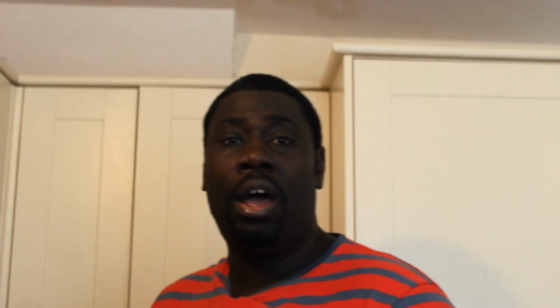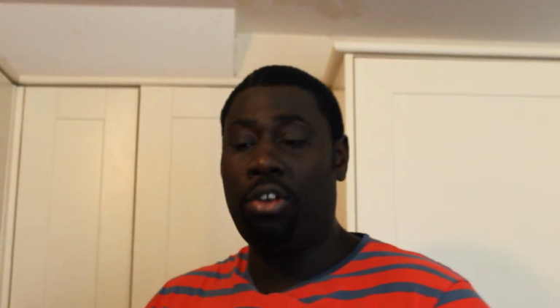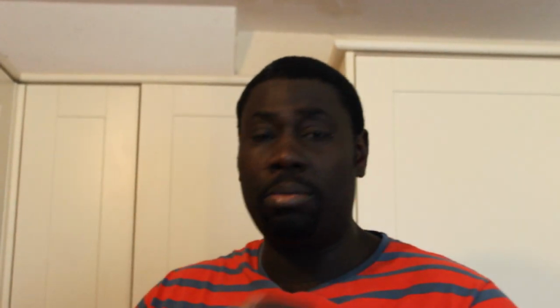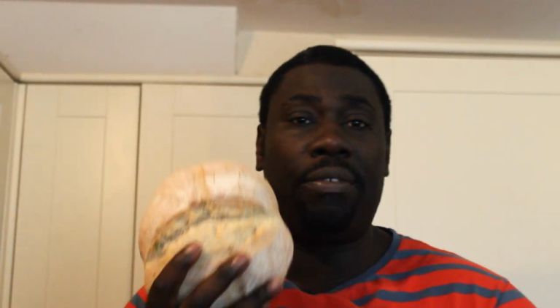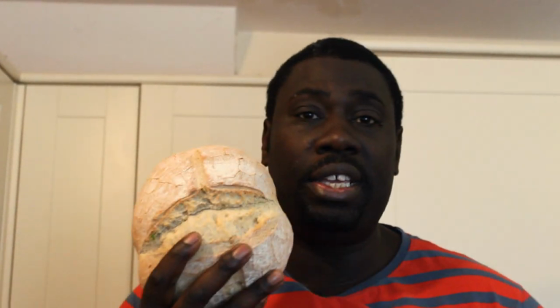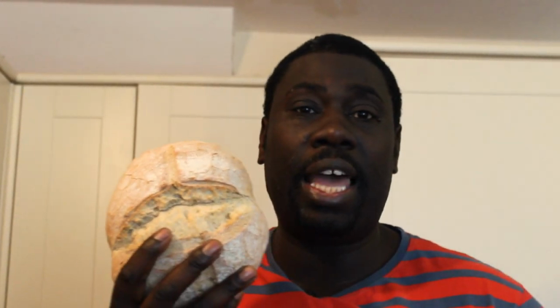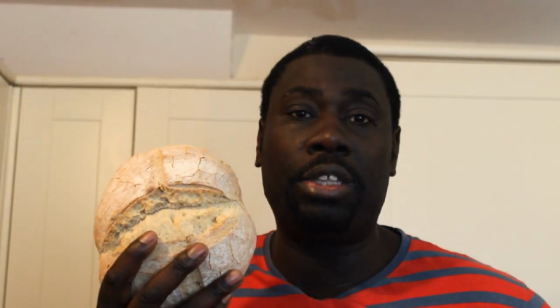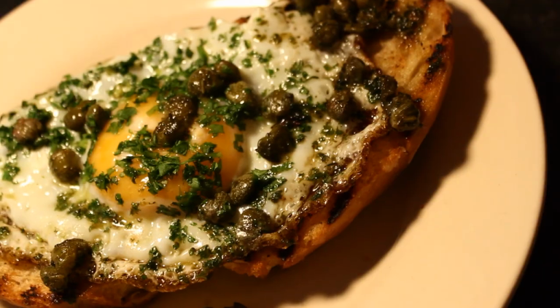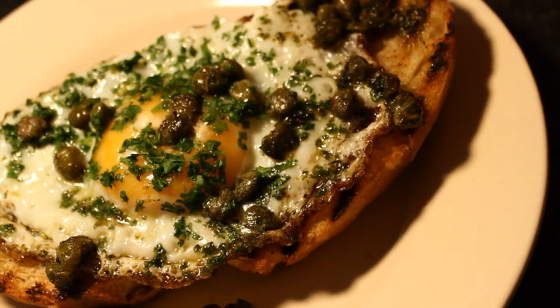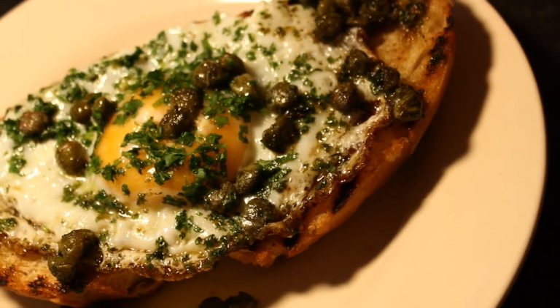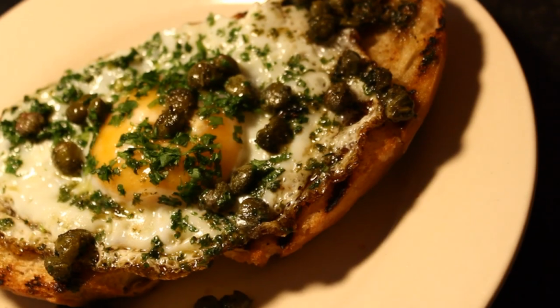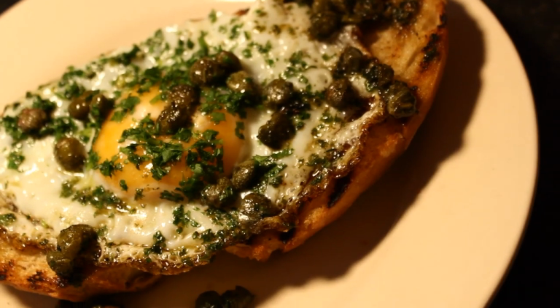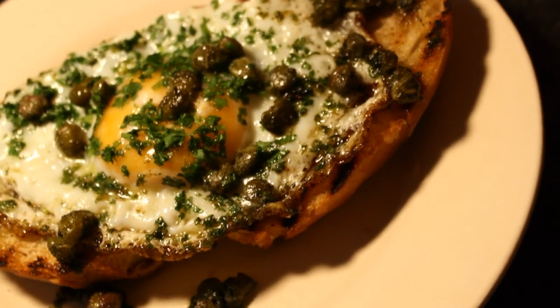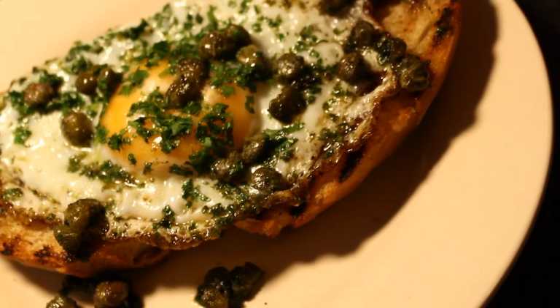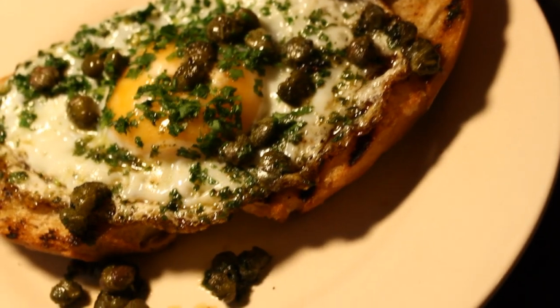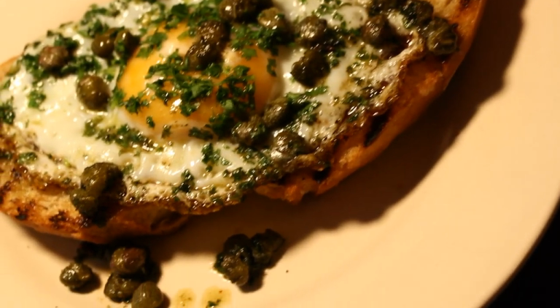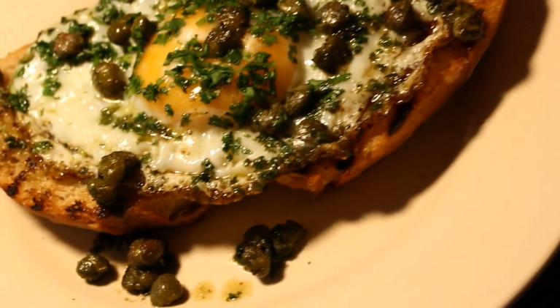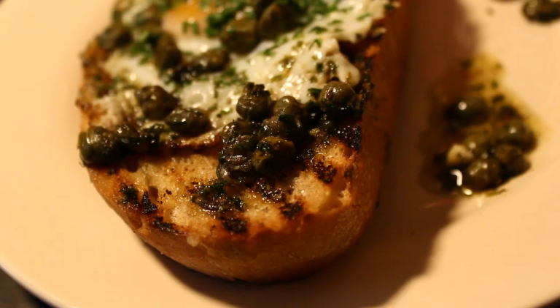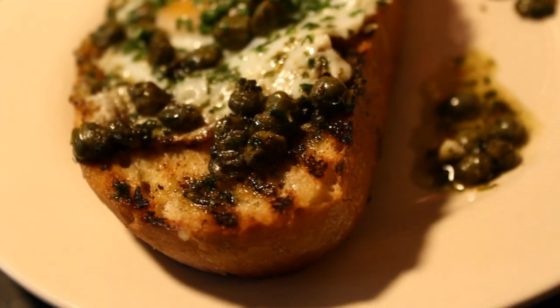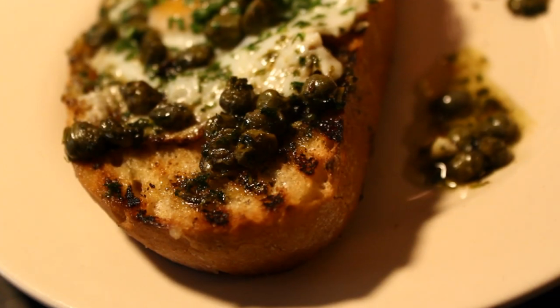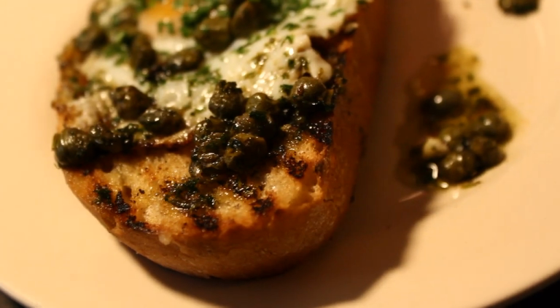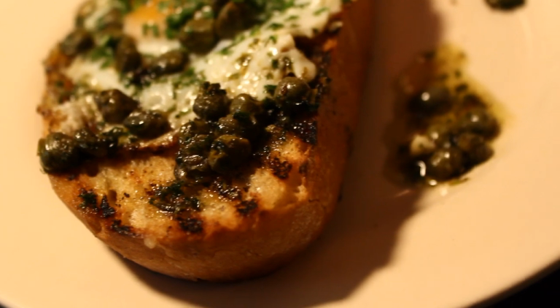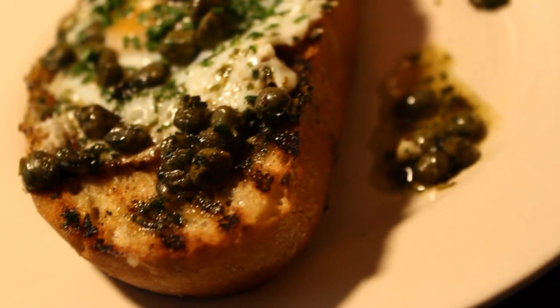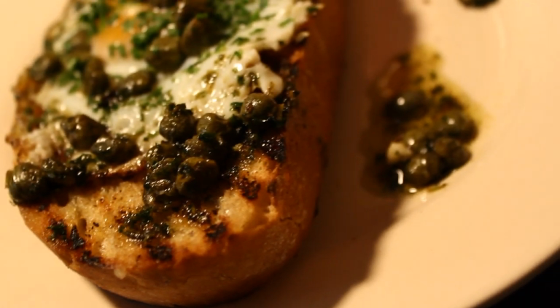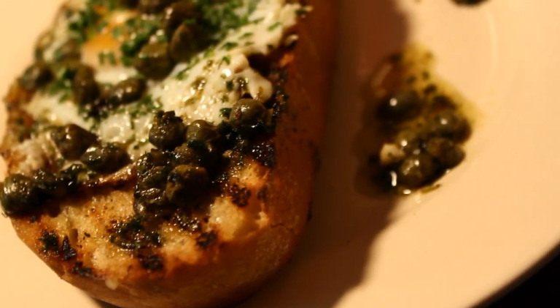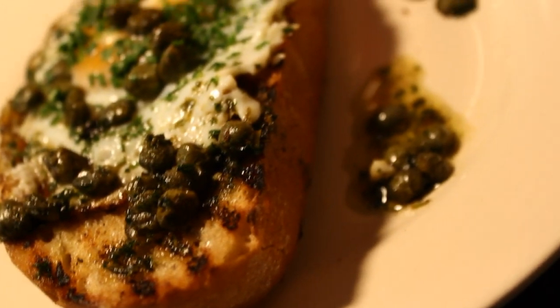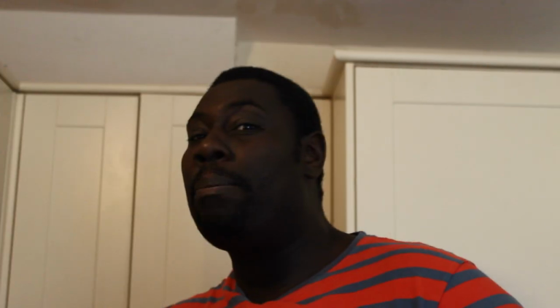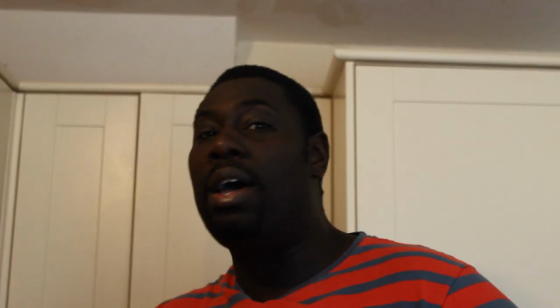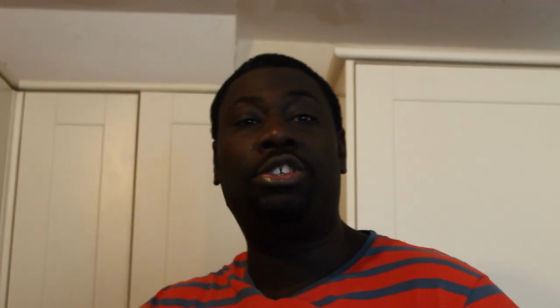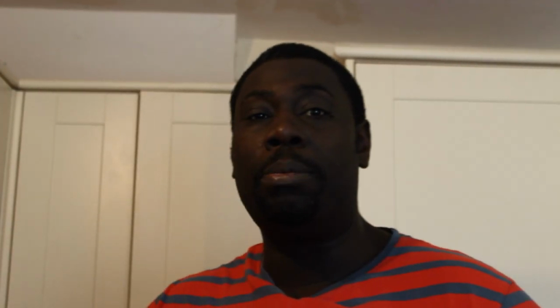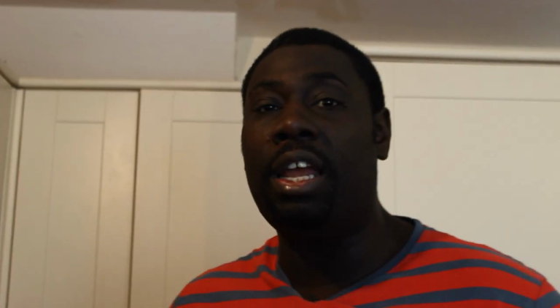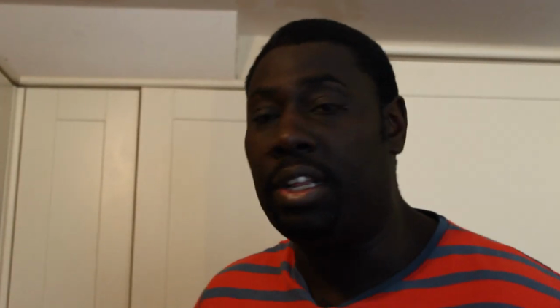I've got some lovely sourdough bread. I'm going to grill it in a nice hot pan, fry an egg, put some capers on it, and a bit of butter. It's going to be lovely.